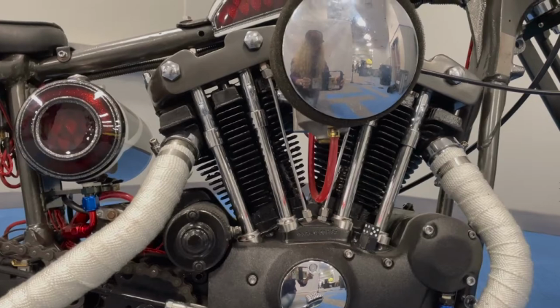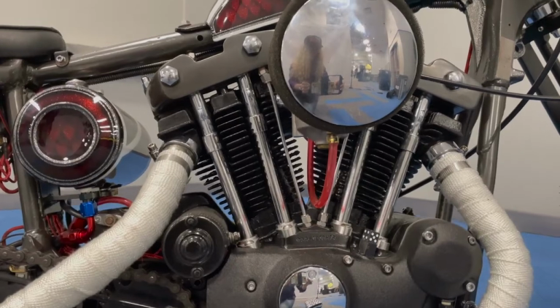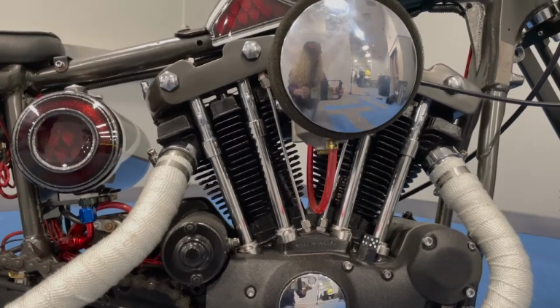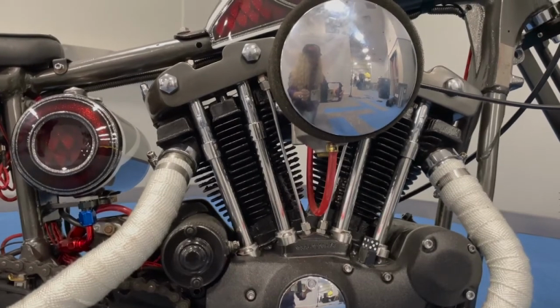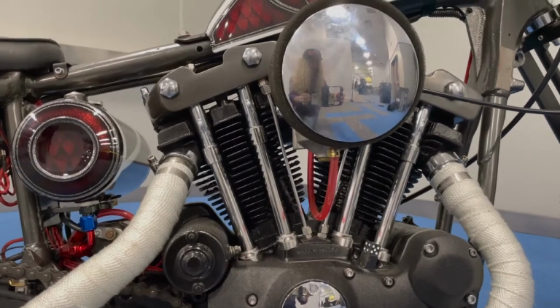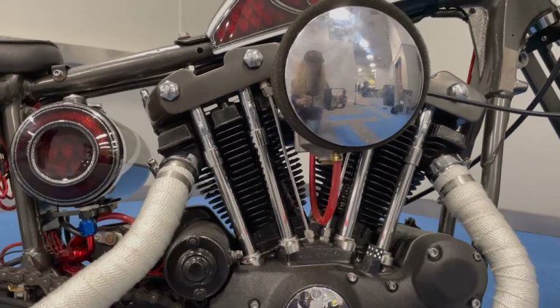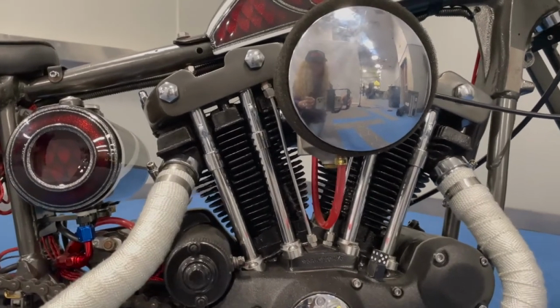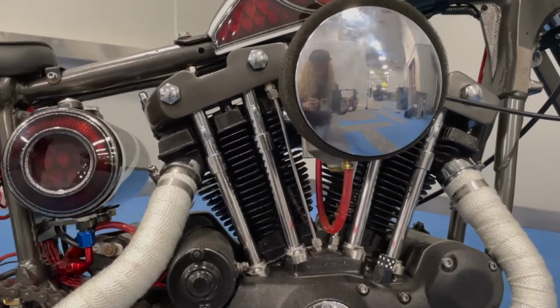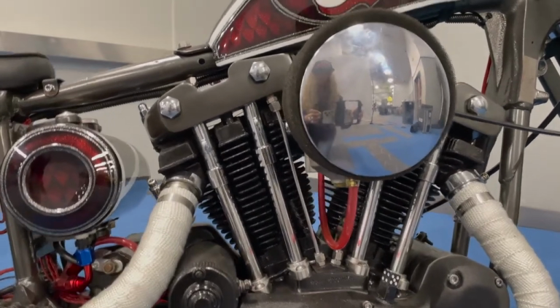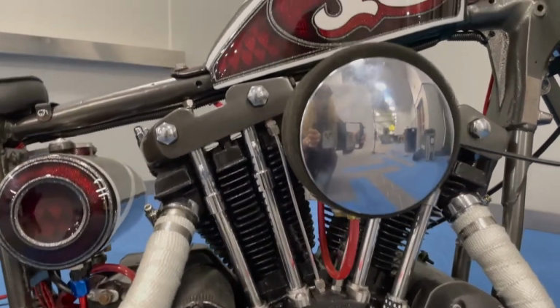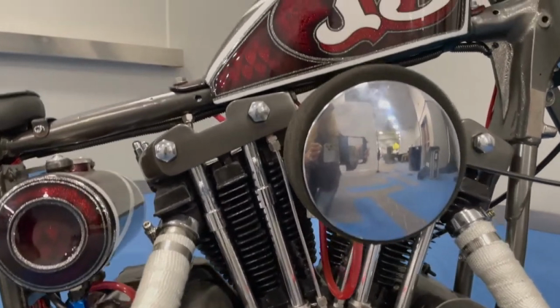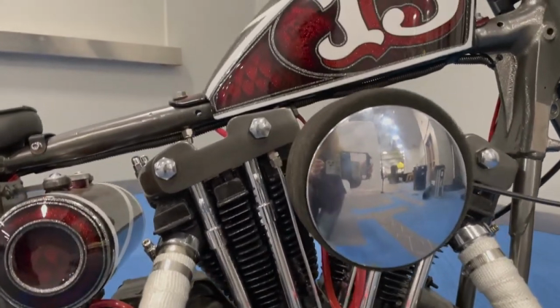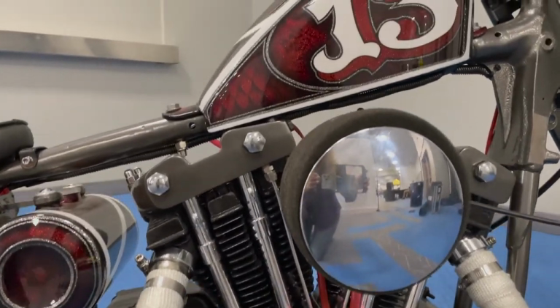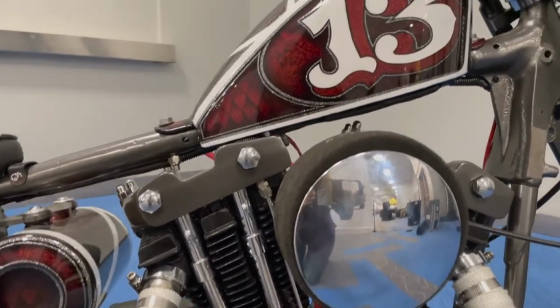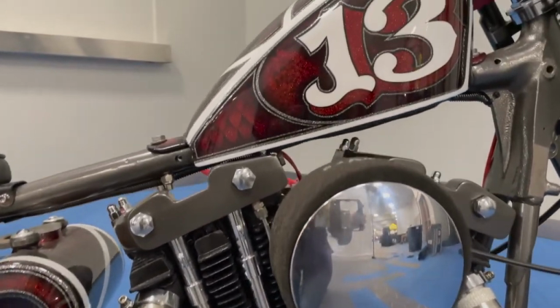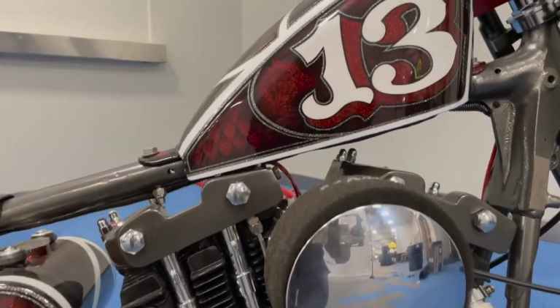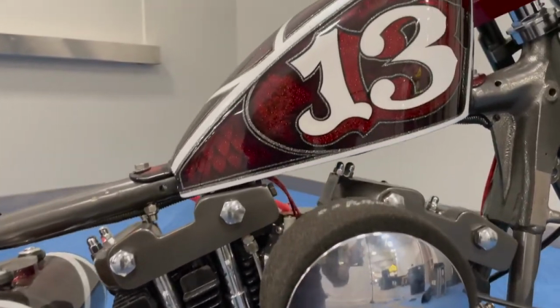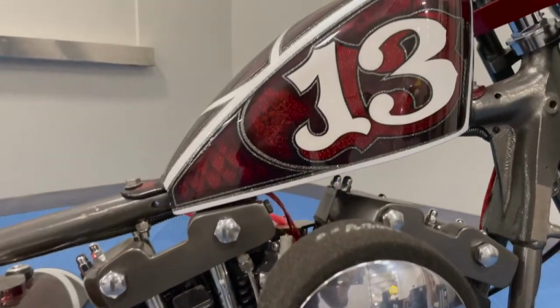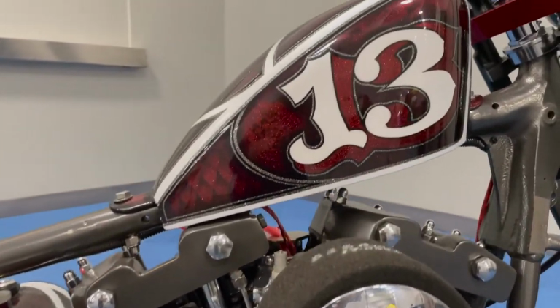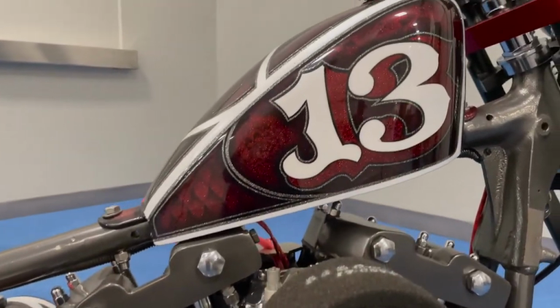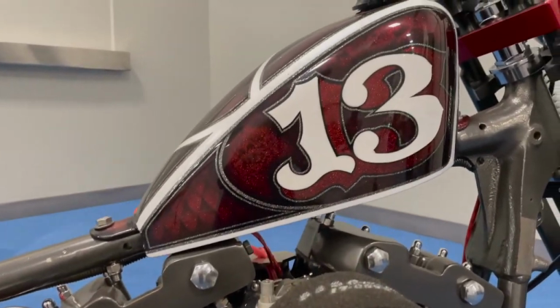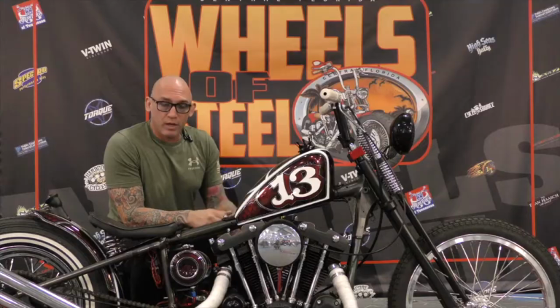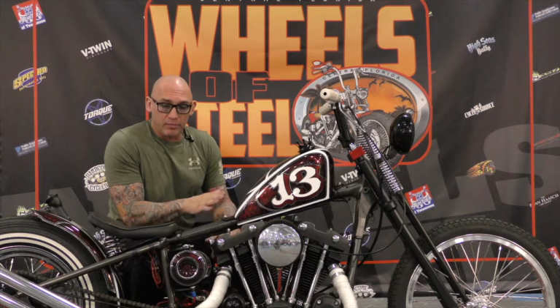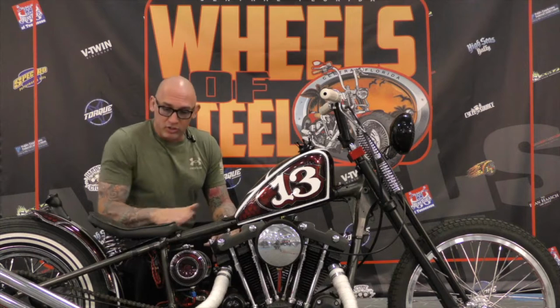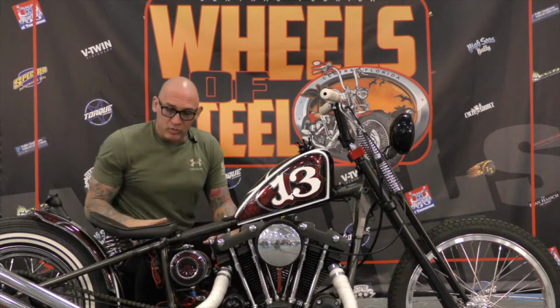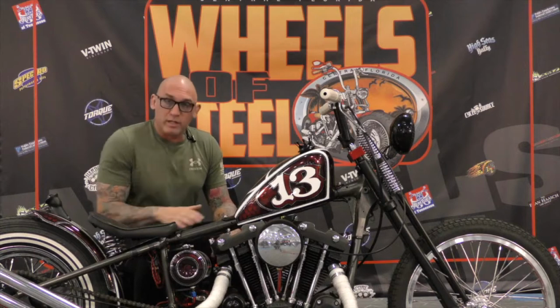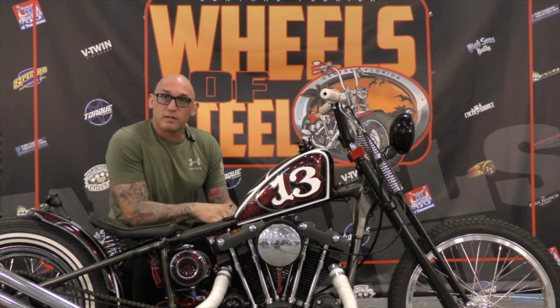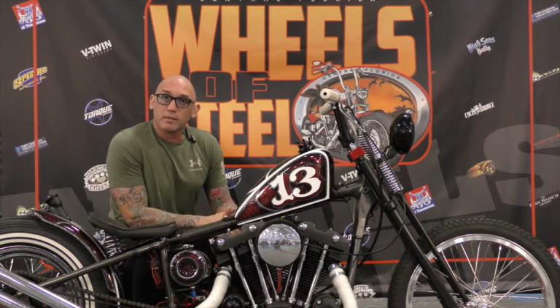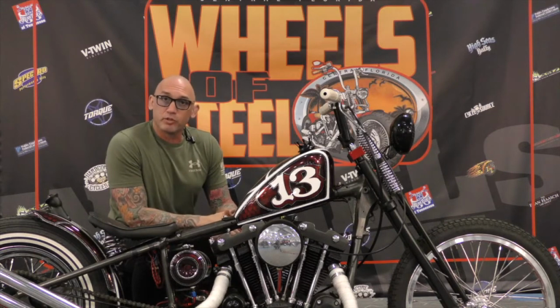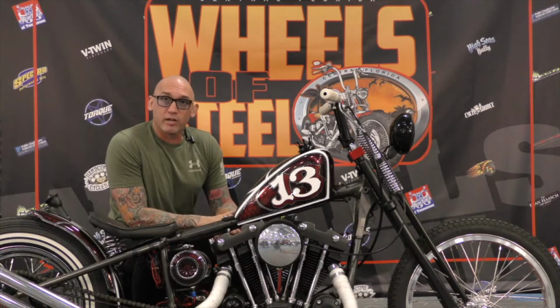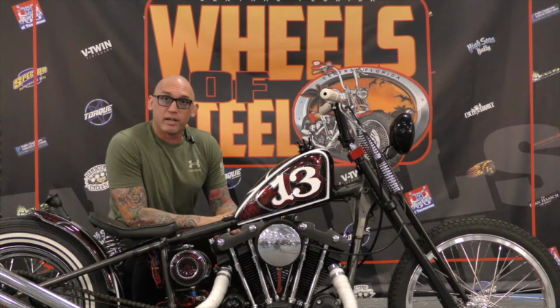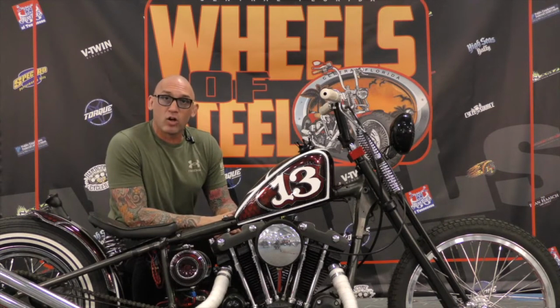It was a totally stock frame. It's a numbers-matching bike — frame and motor. They just cut and put the hard tail on.